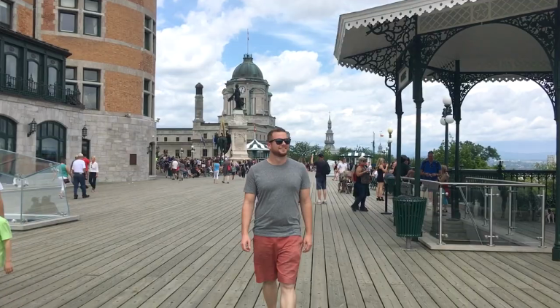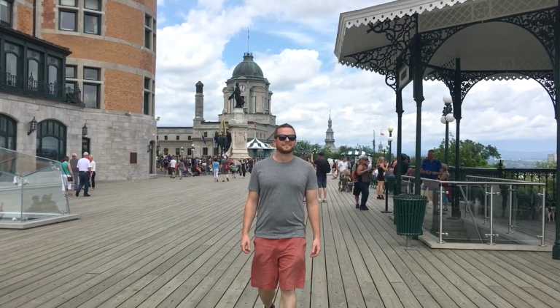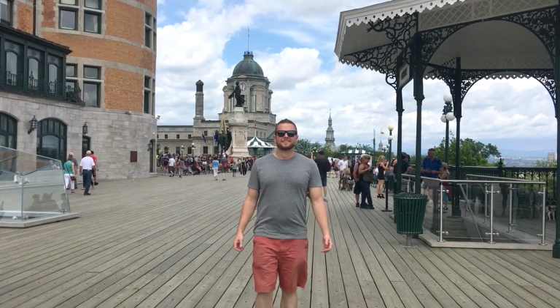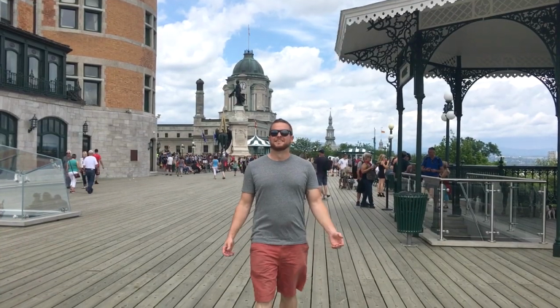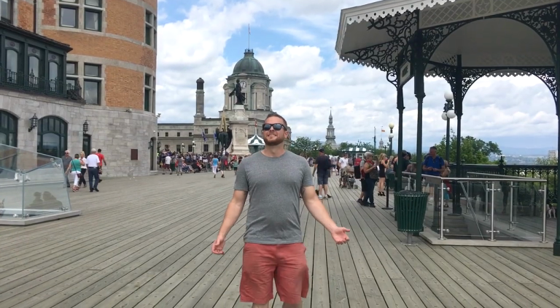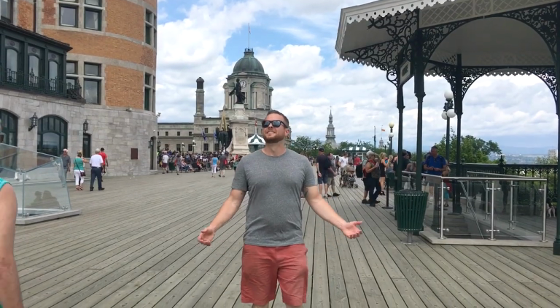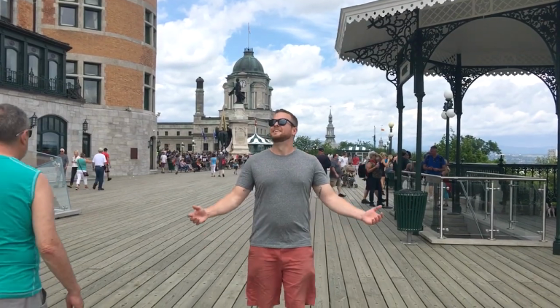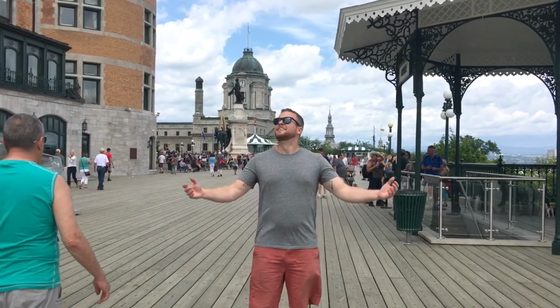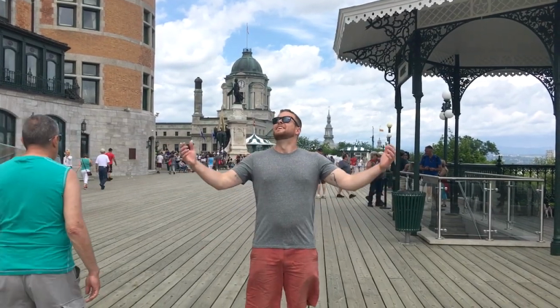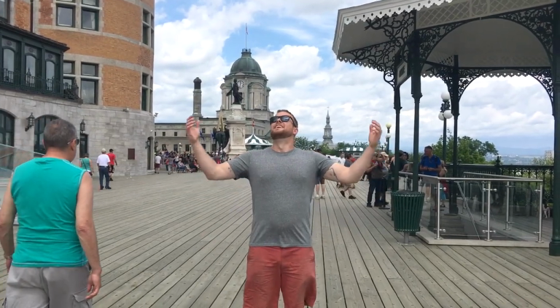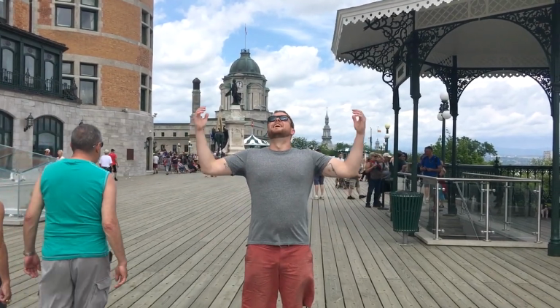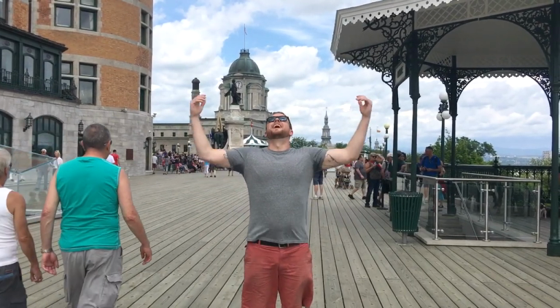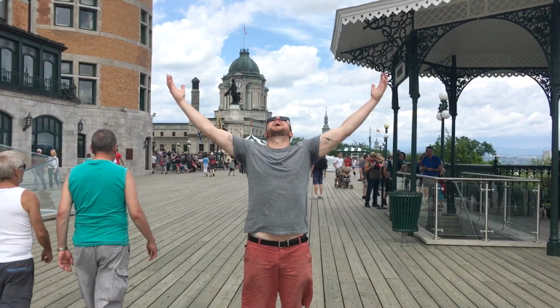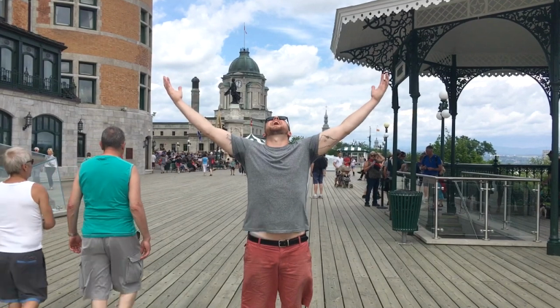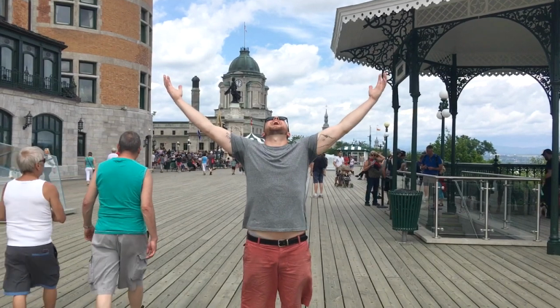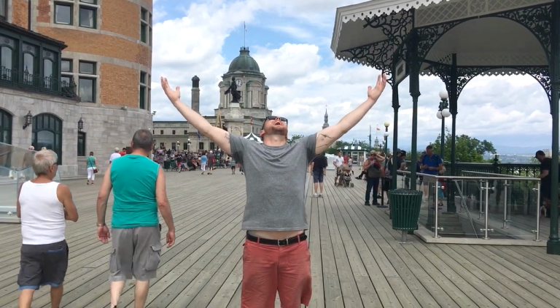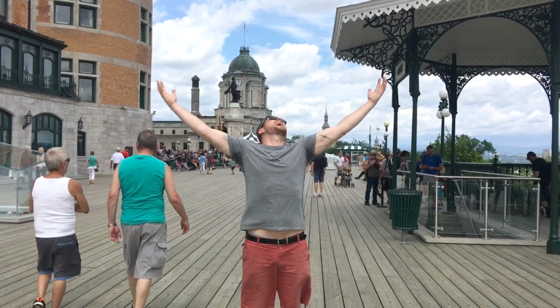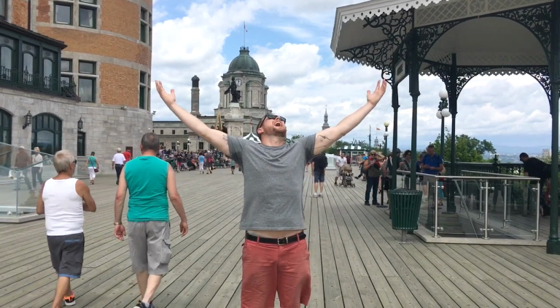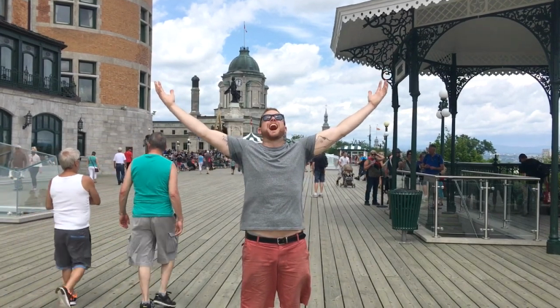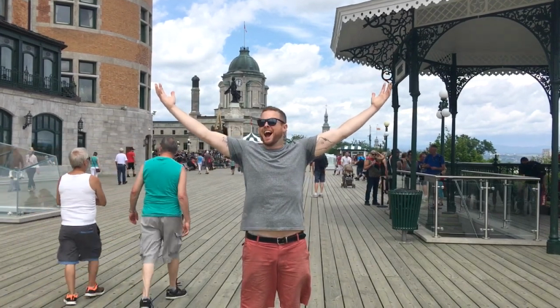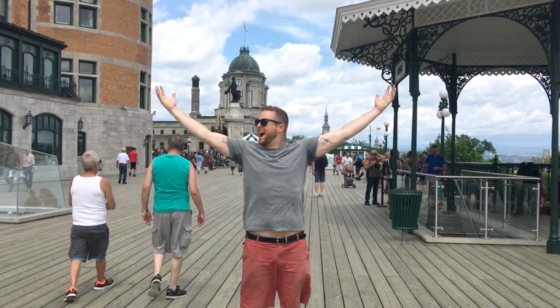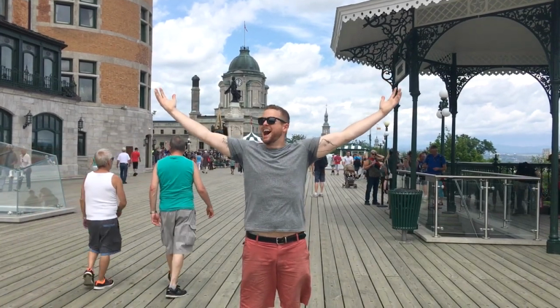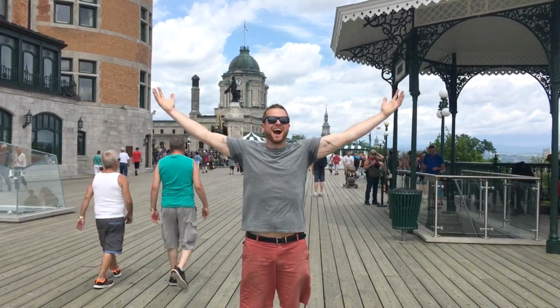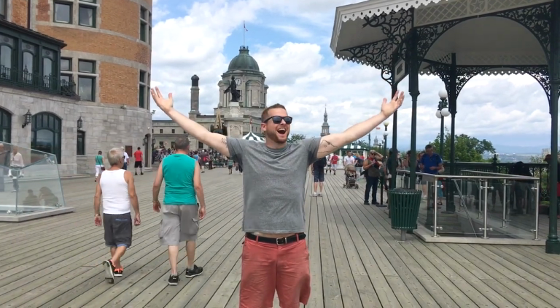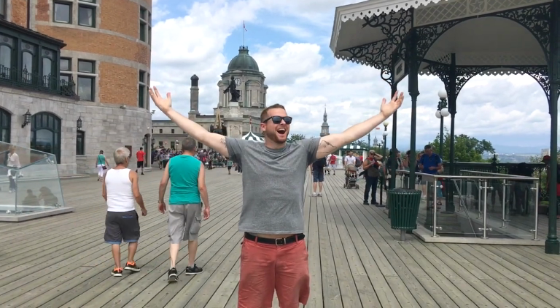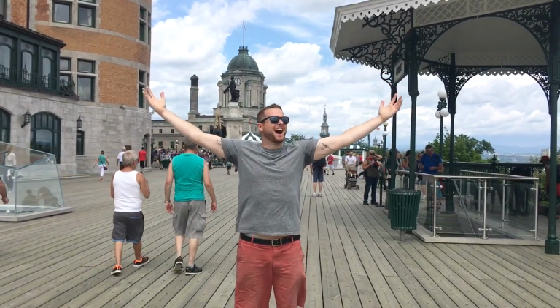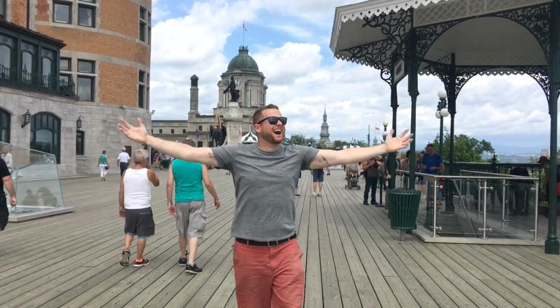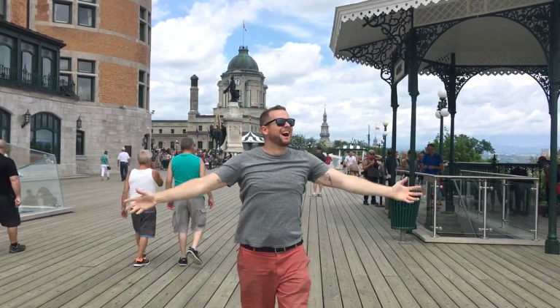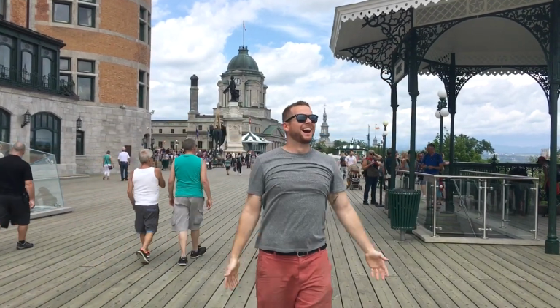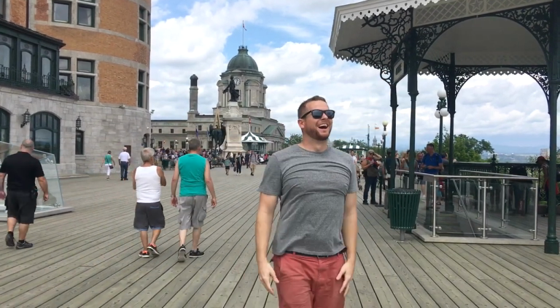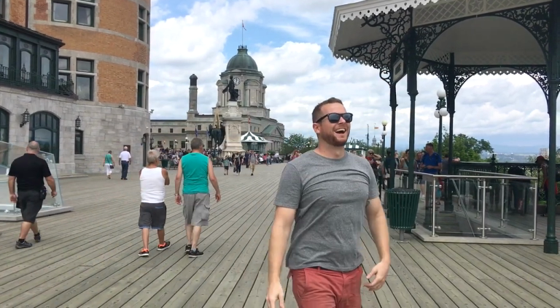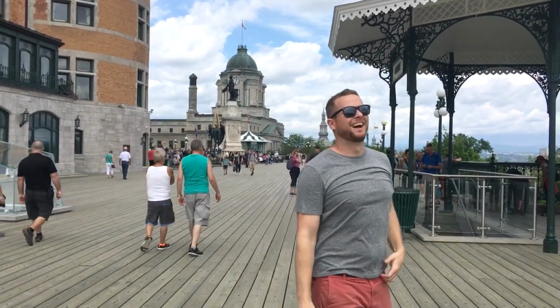Ryan actually recorded the moment that I realized I was backpack free. It was glorious. So now you know how I shoot the show.